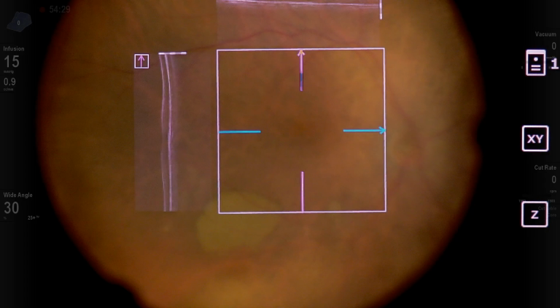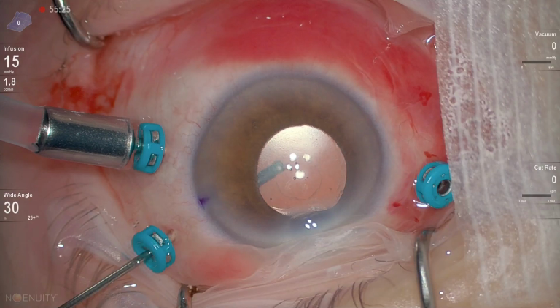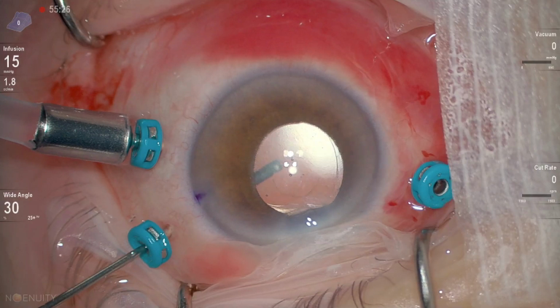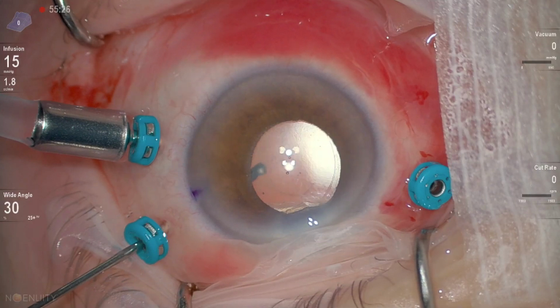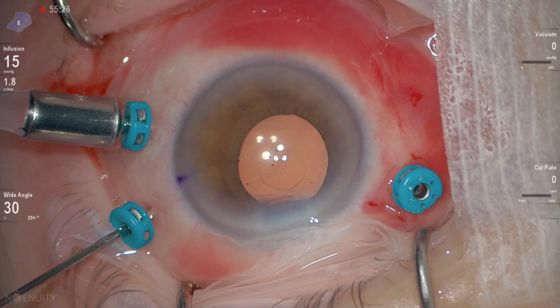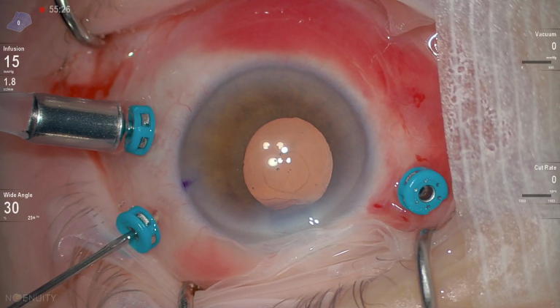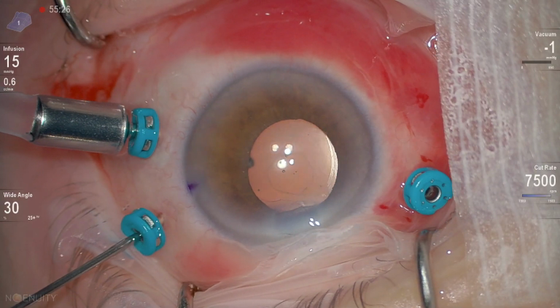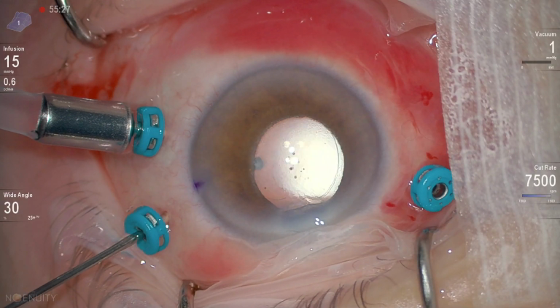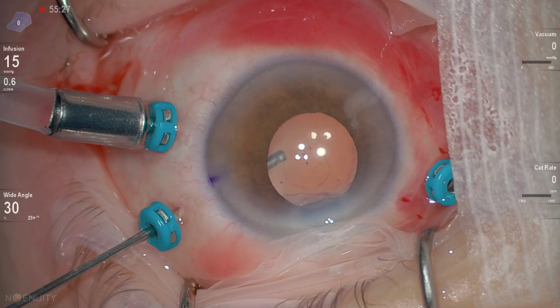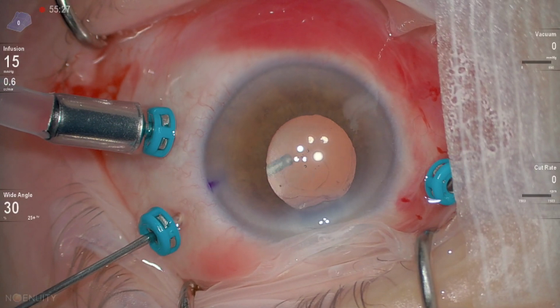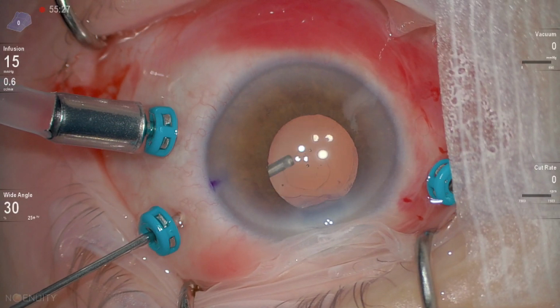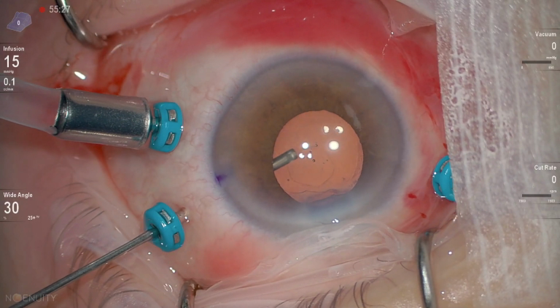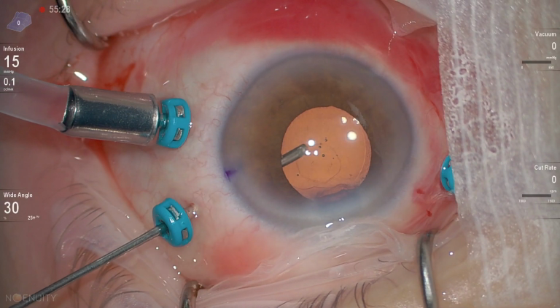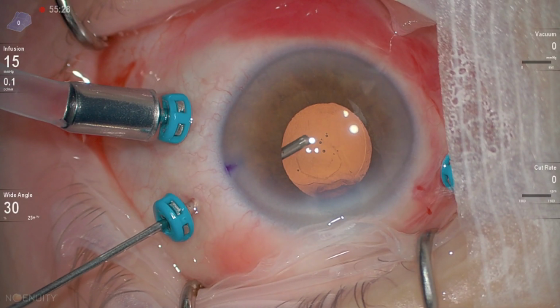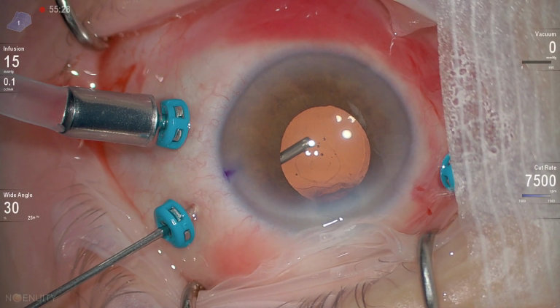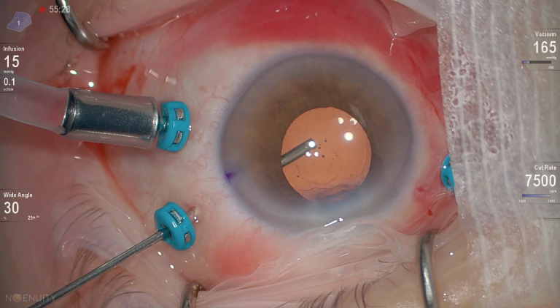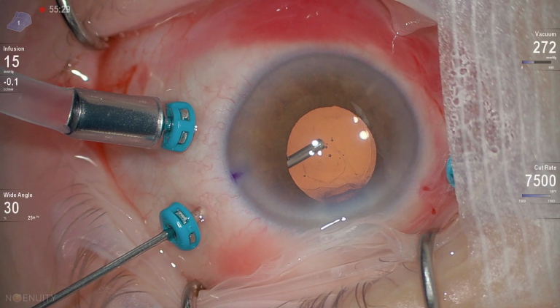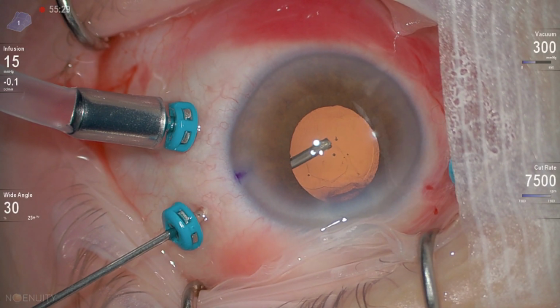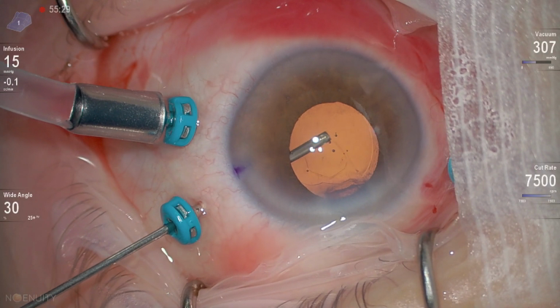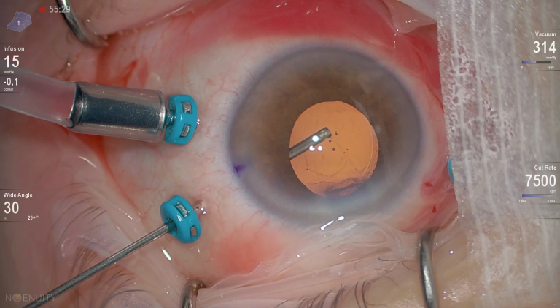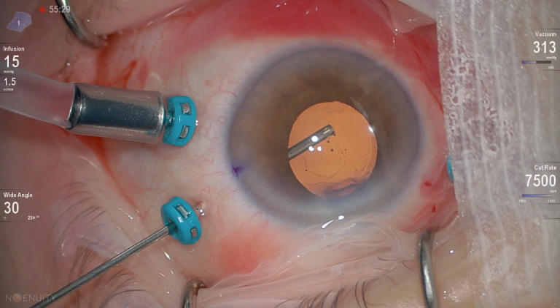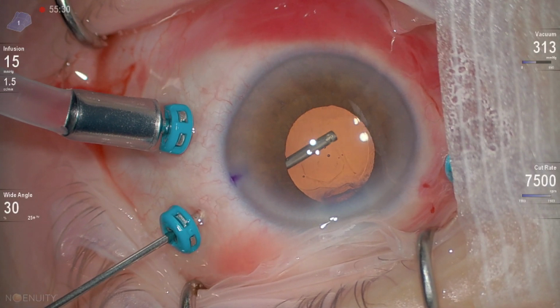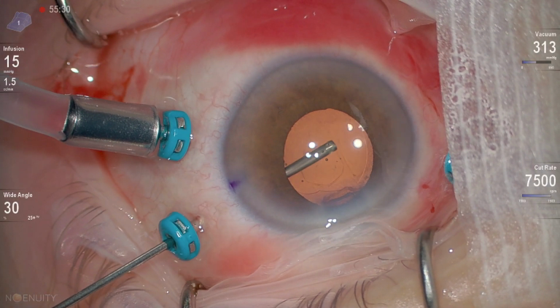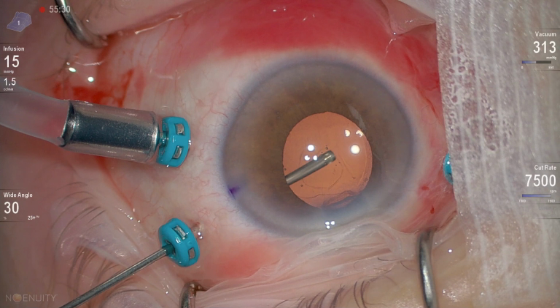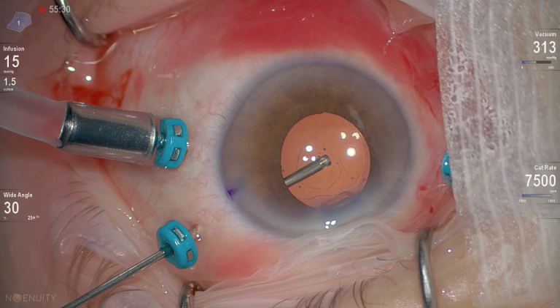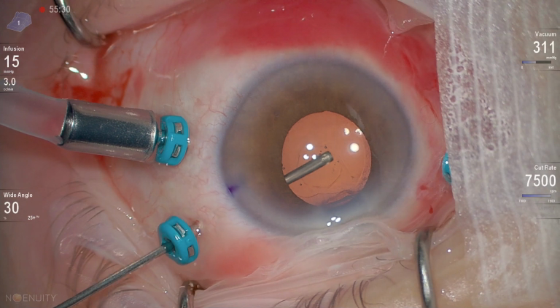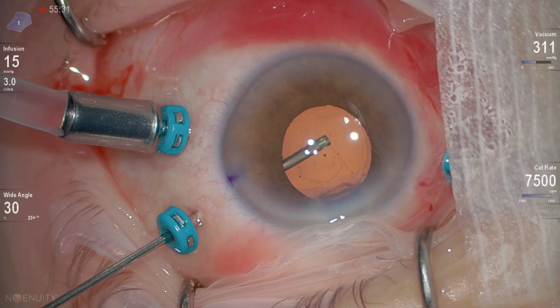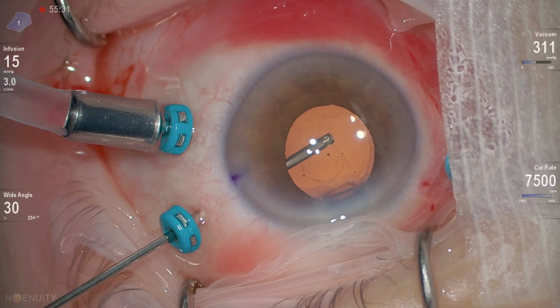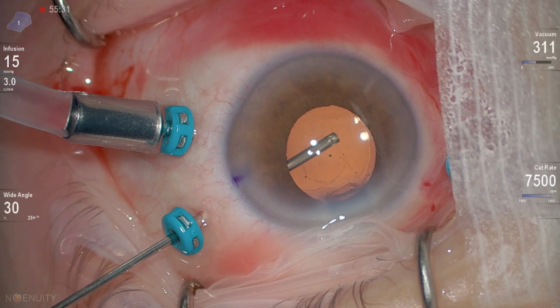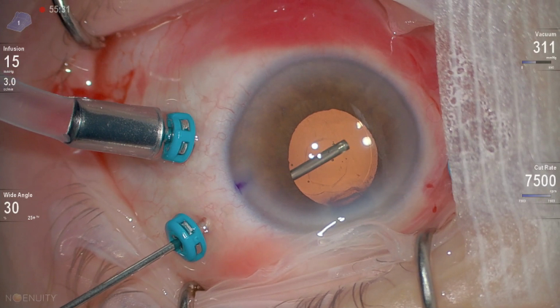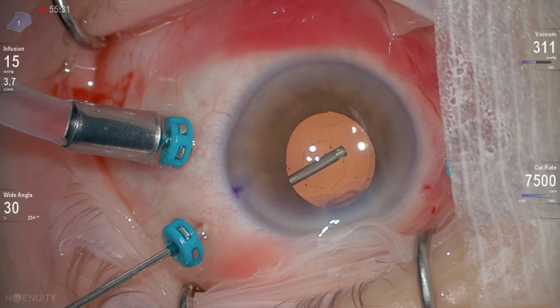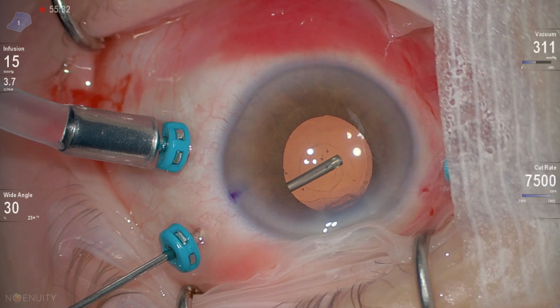Now the final step of the surgery: opening the posterior capsule, and then removal of the trocars. Thank you for watching.